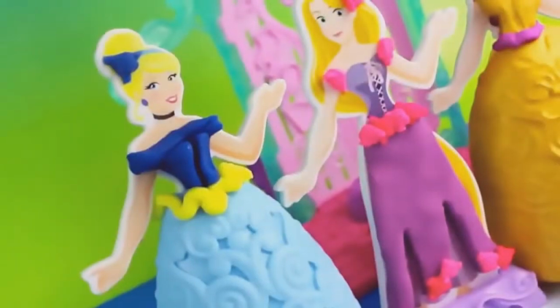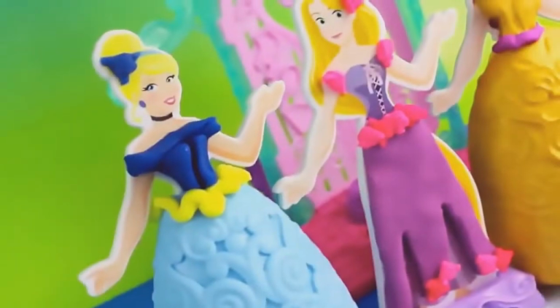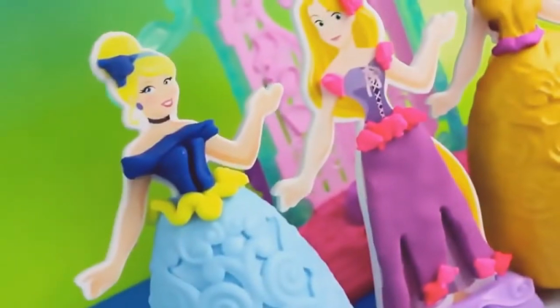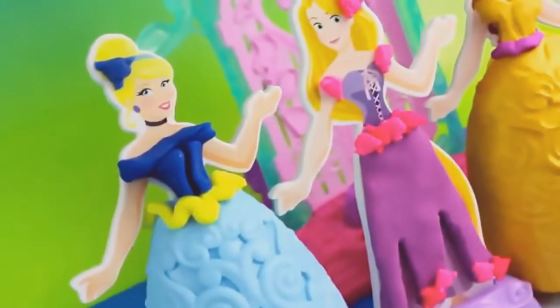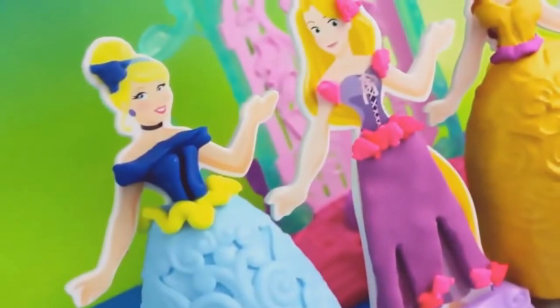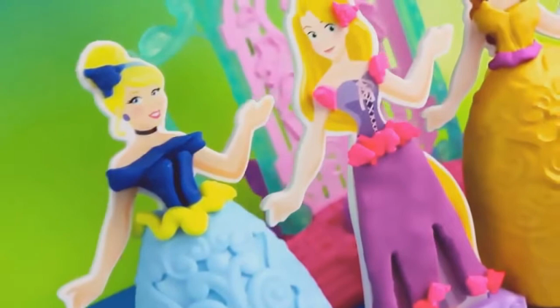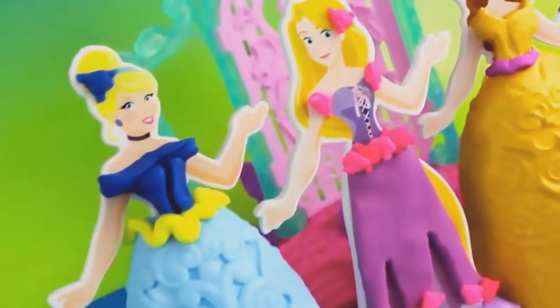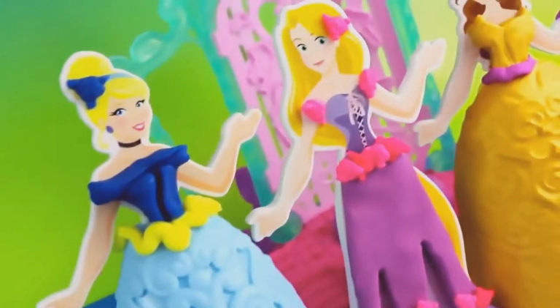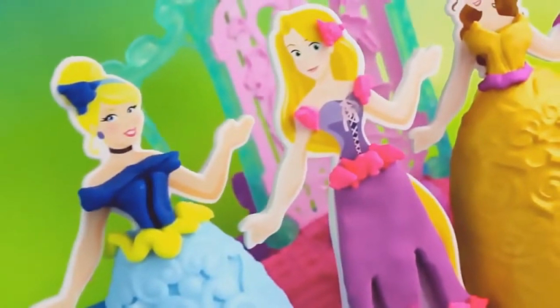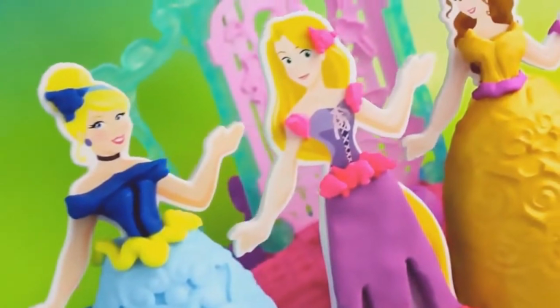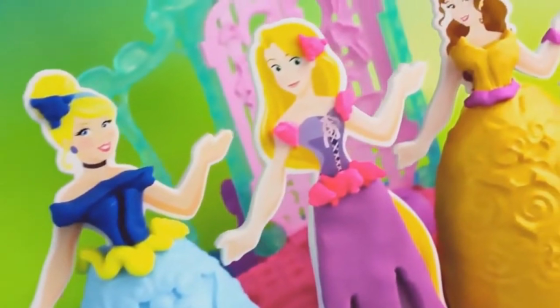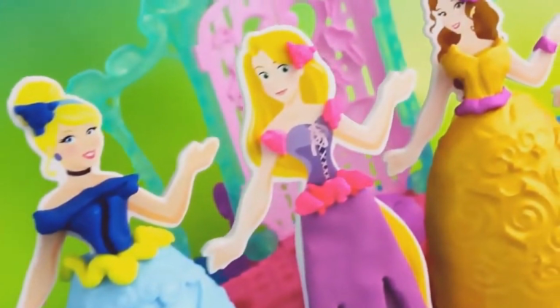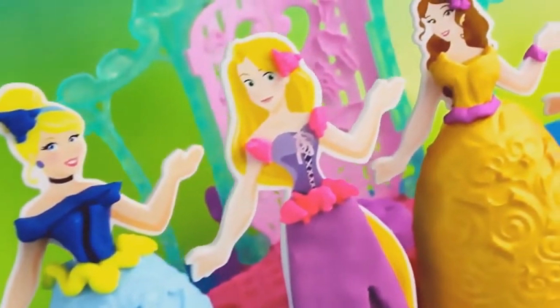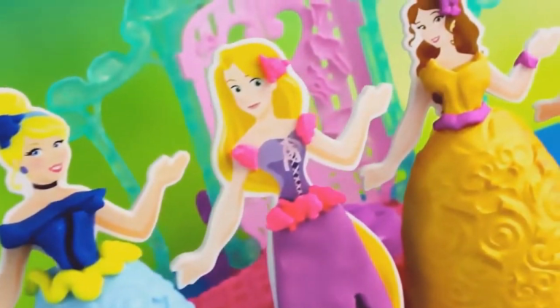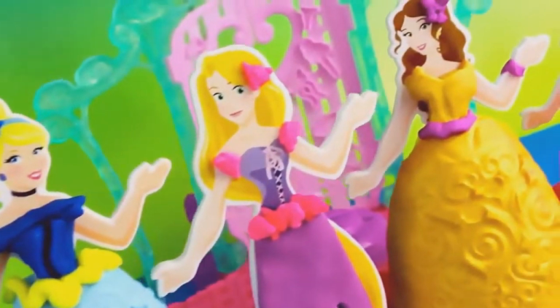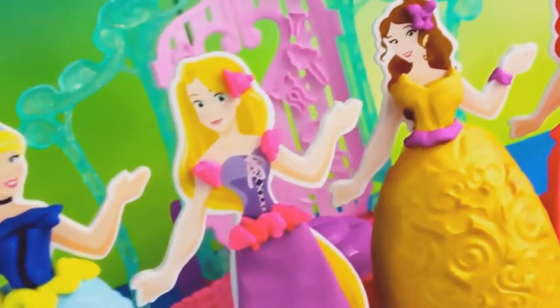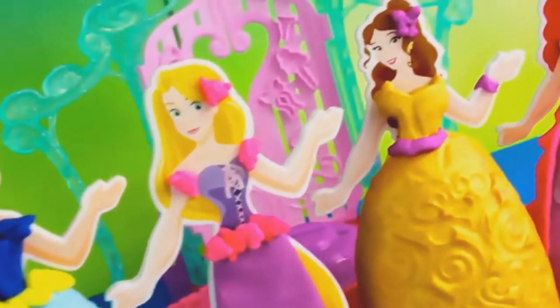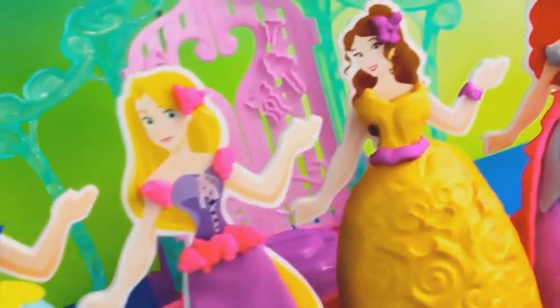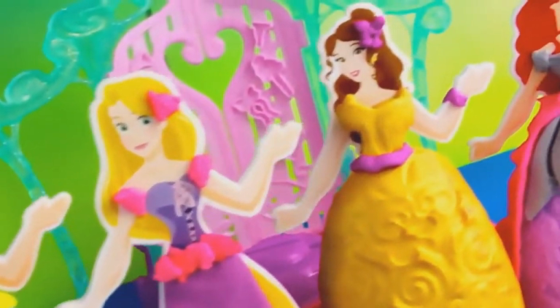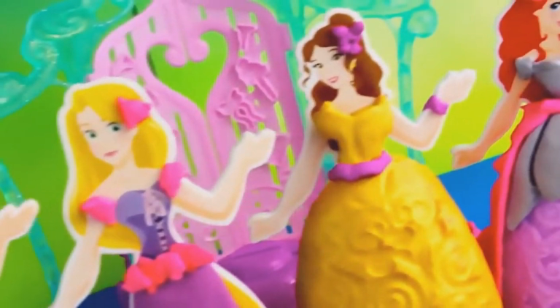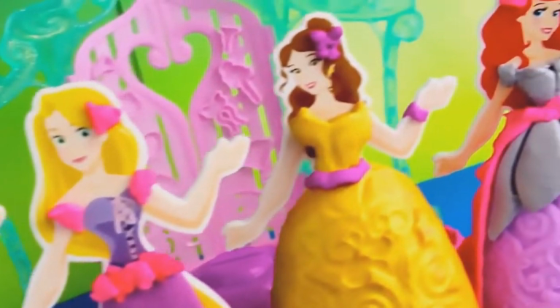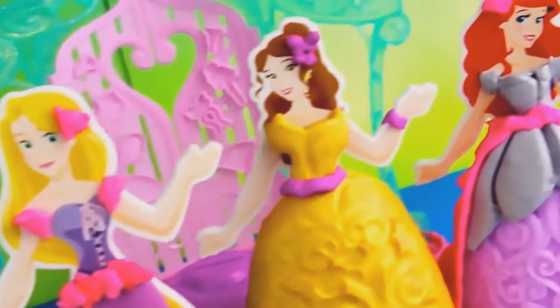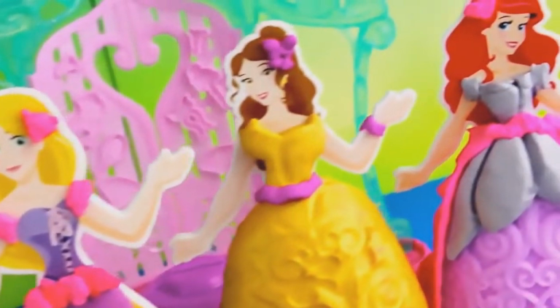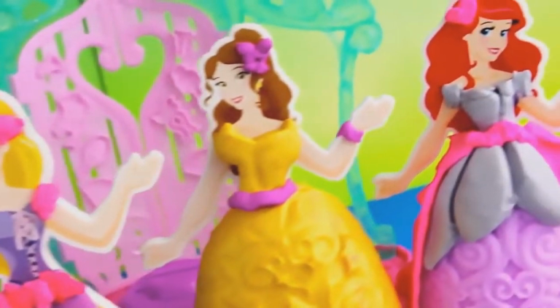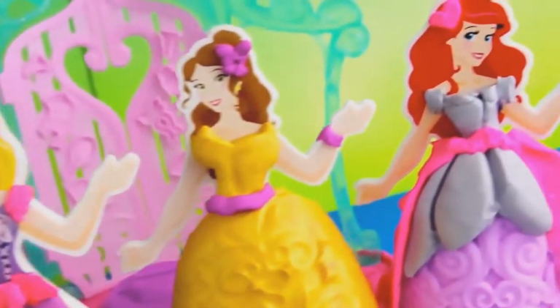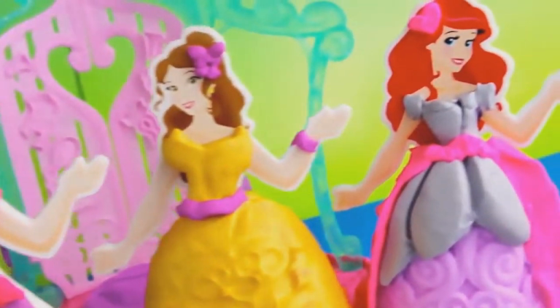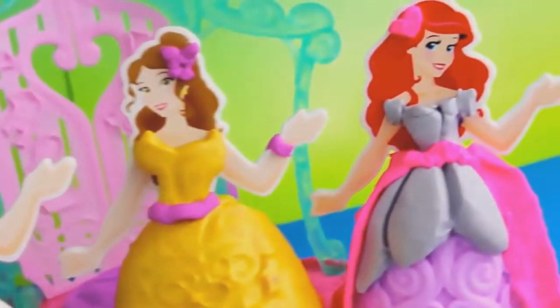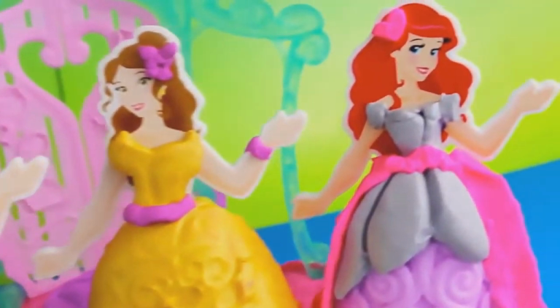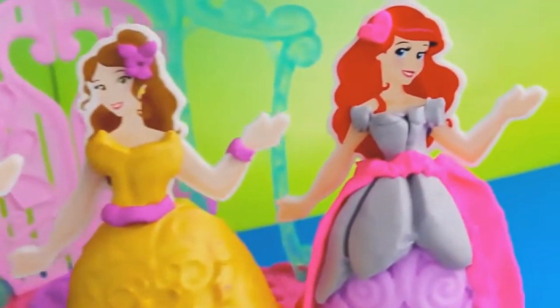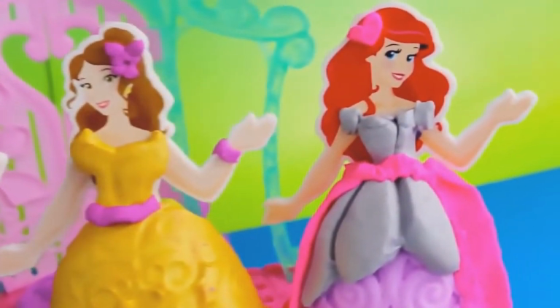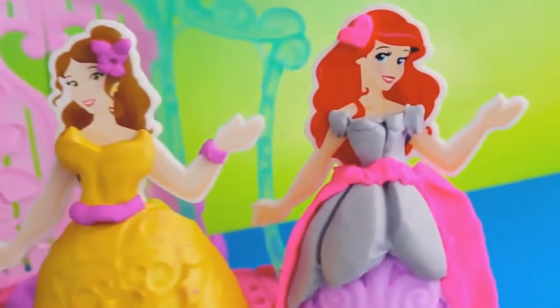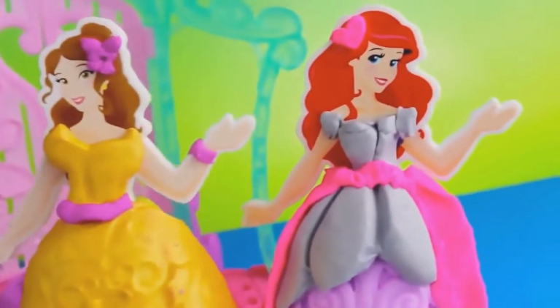Here are all the Disney Princess ball gowns that we made today. In the comment section, let me know which dress is your favorite.